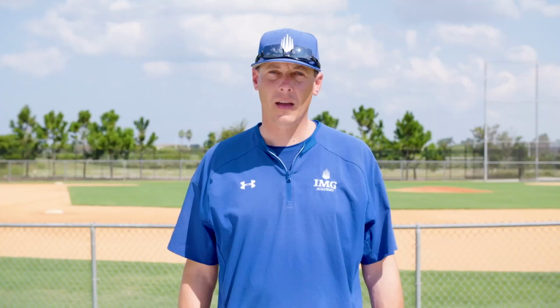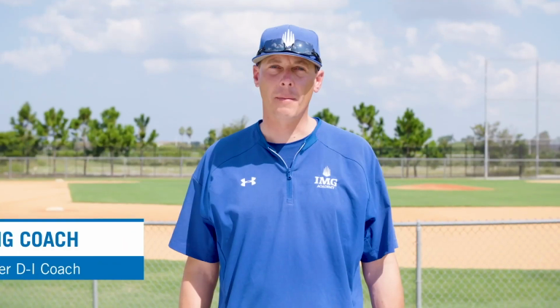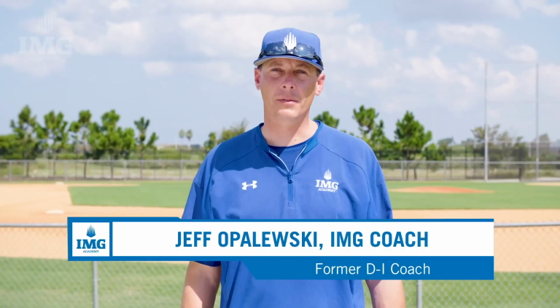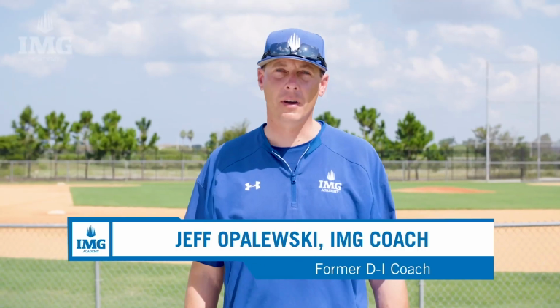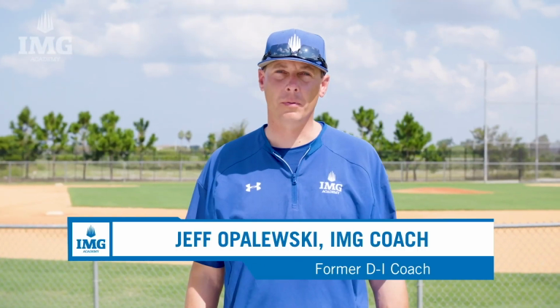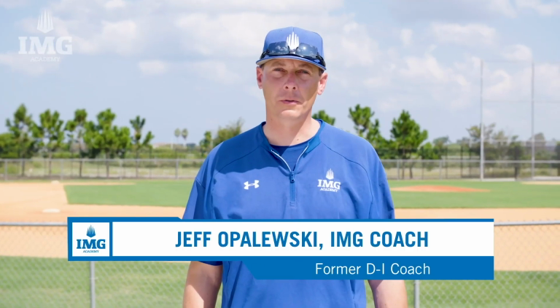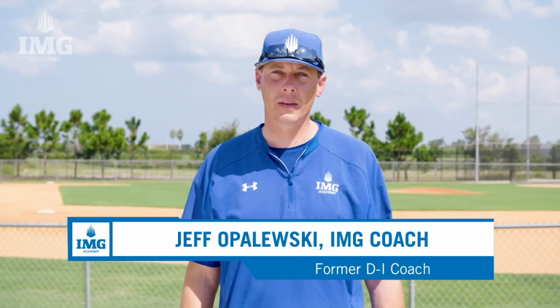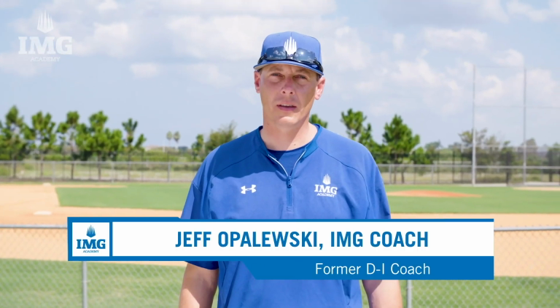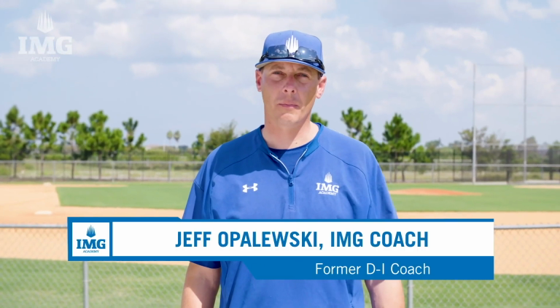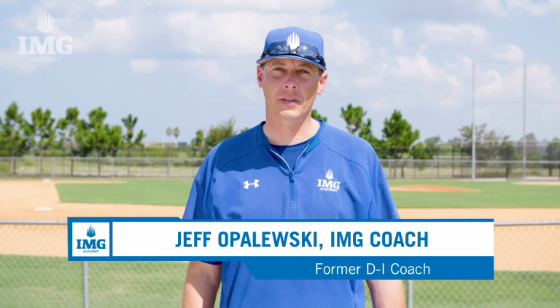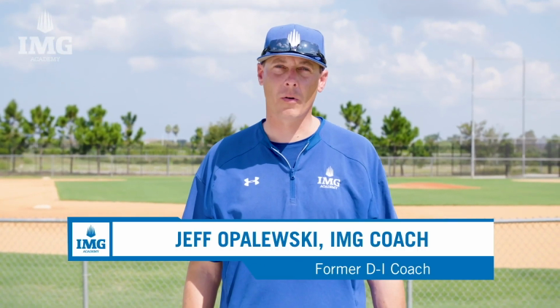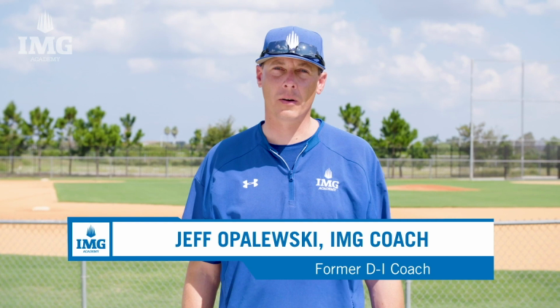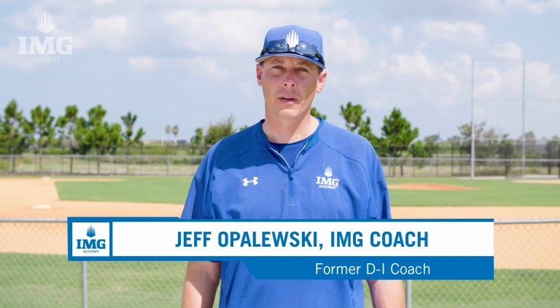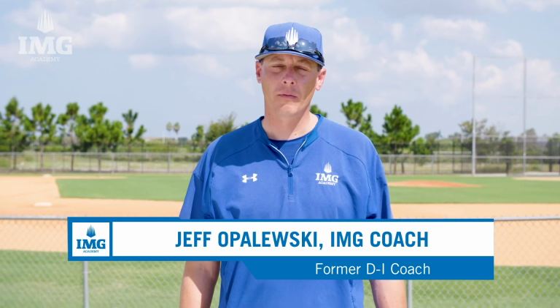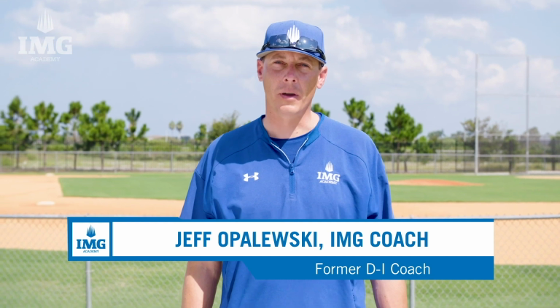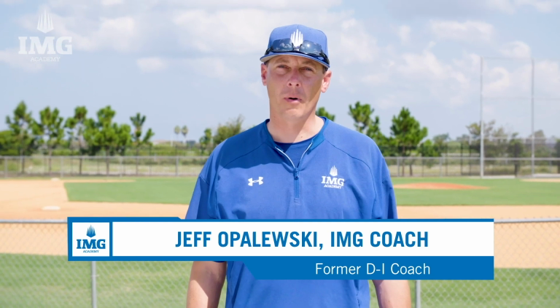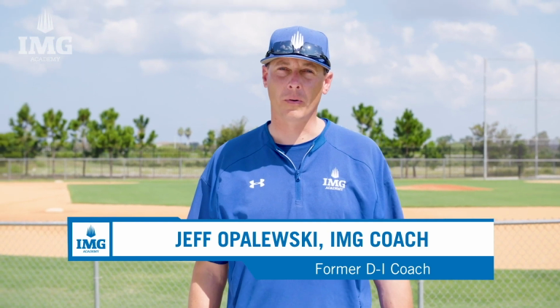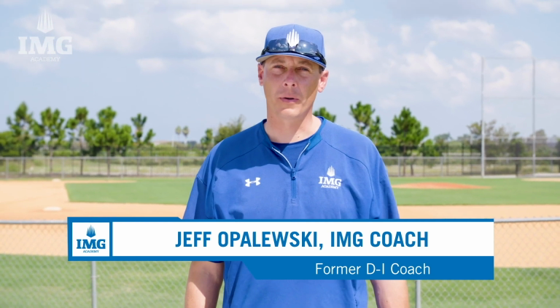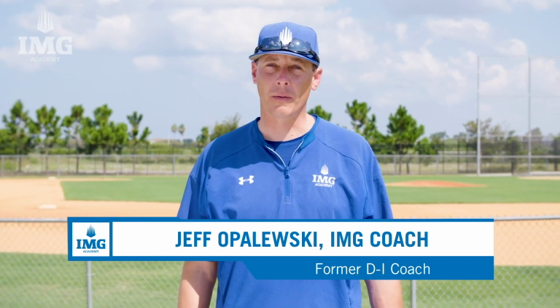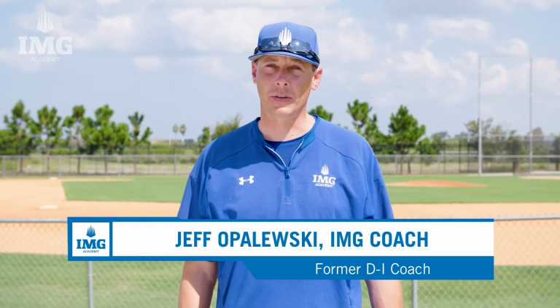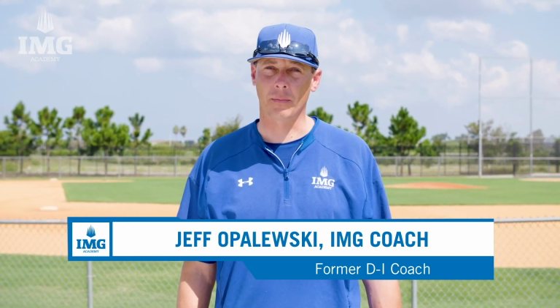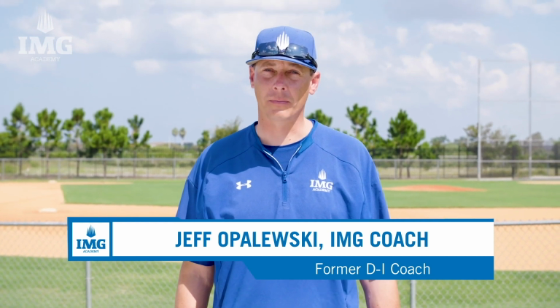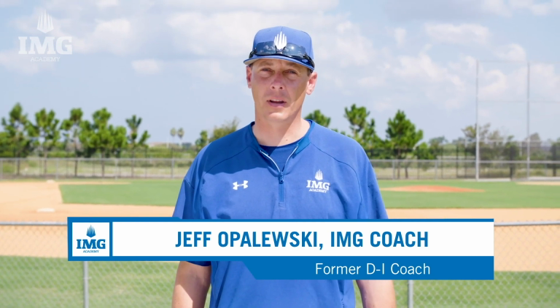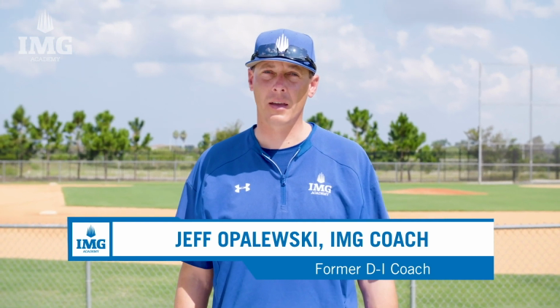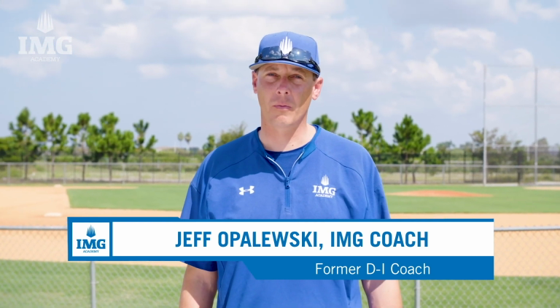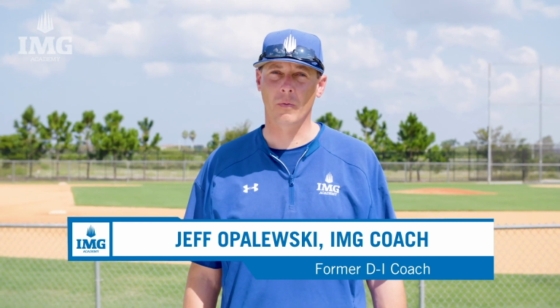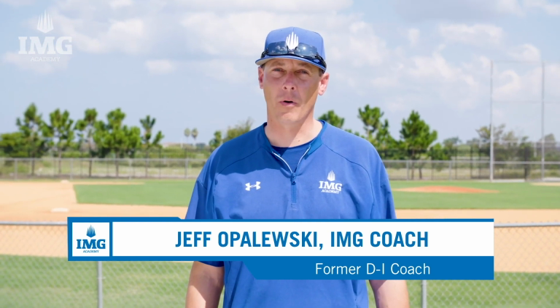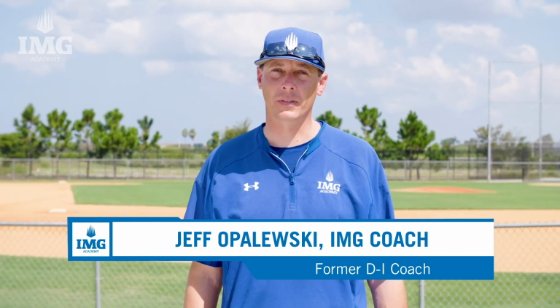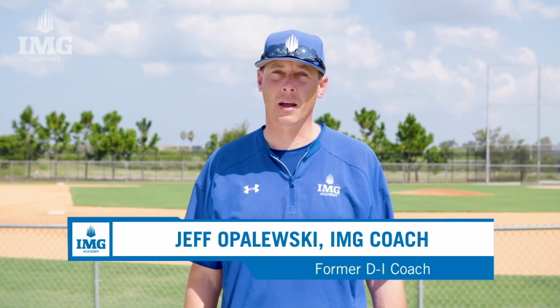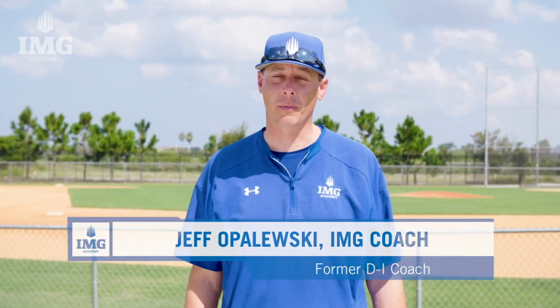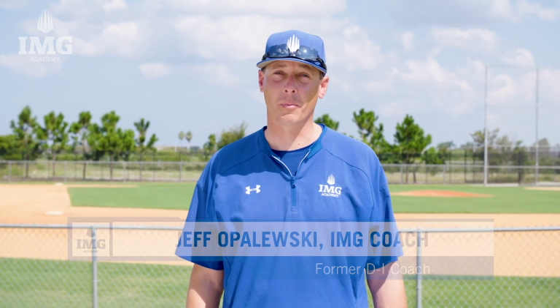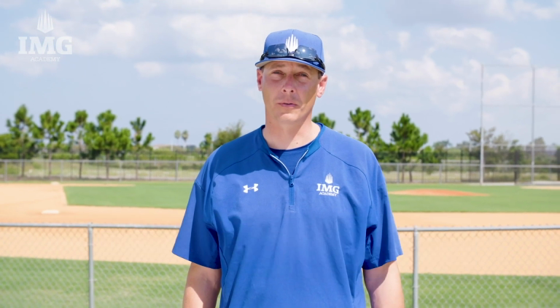Hi, my name is Jeff Opelouski, and I'm a pitching coordinator for the baseball program here at IMG Academy. Today, we are focusing on how to become a better pitcher.